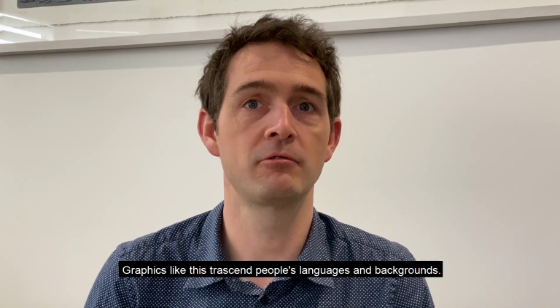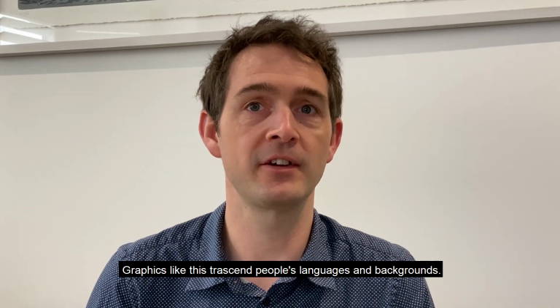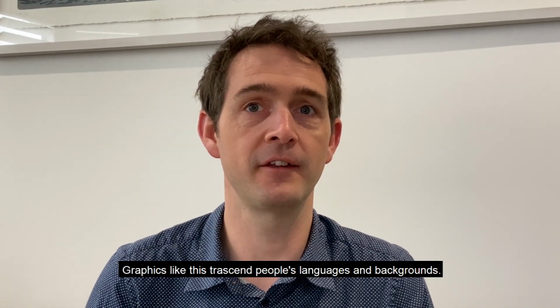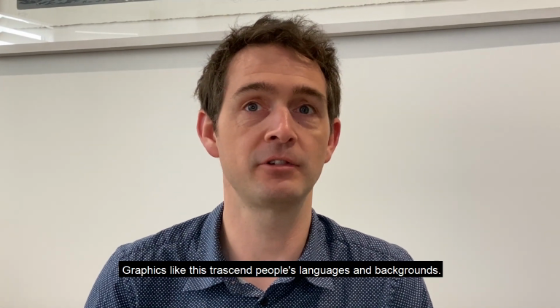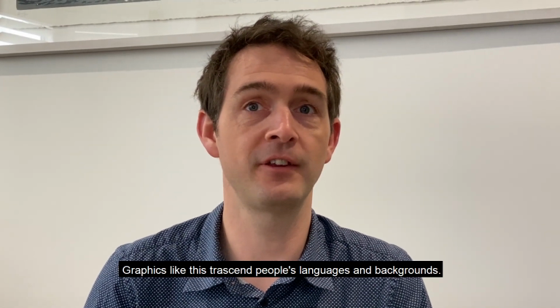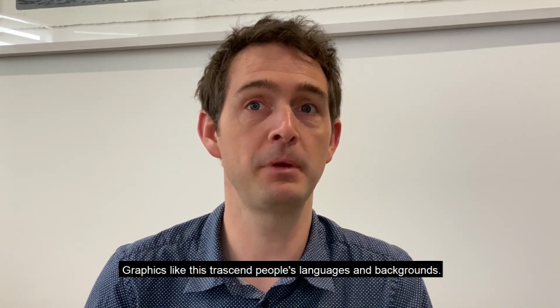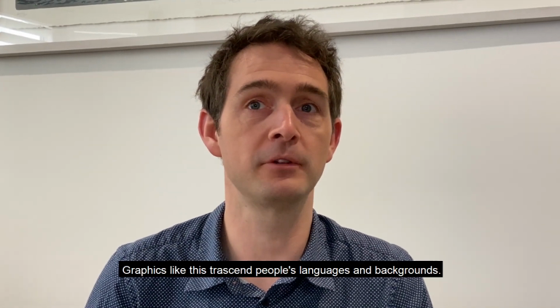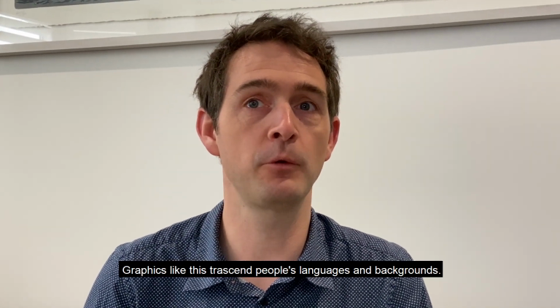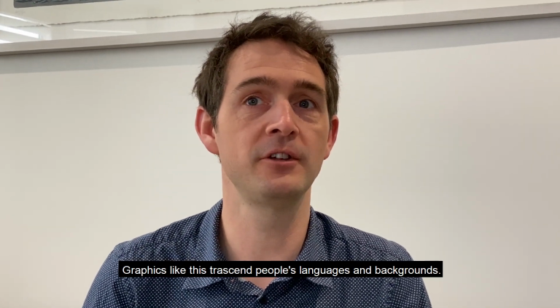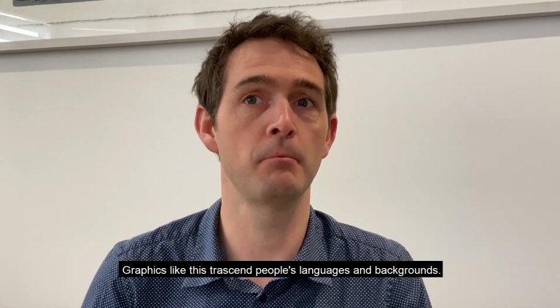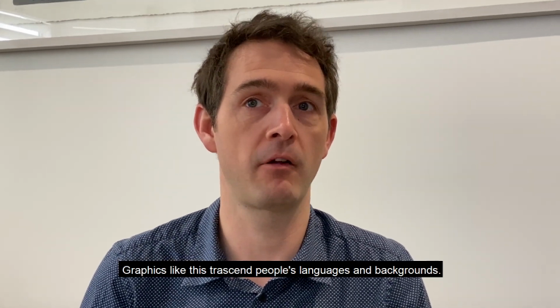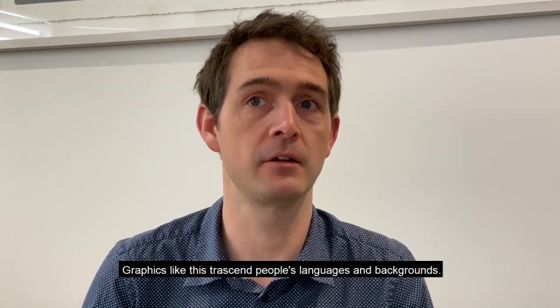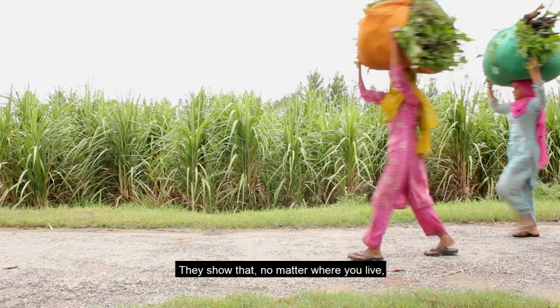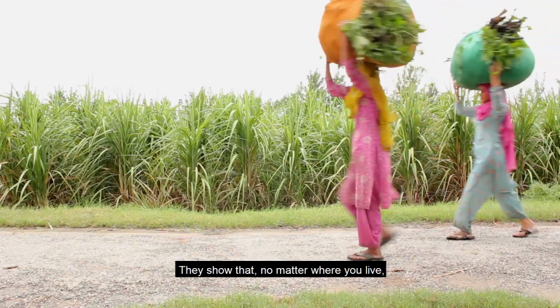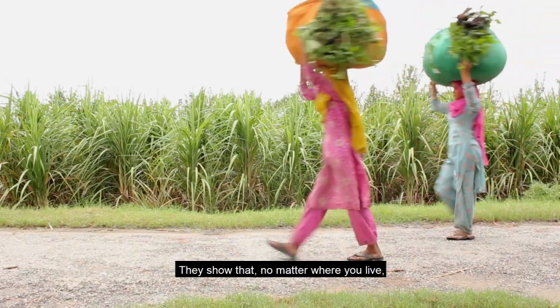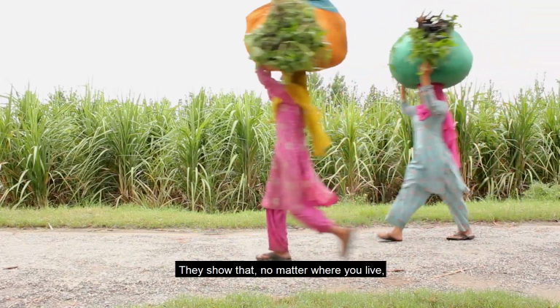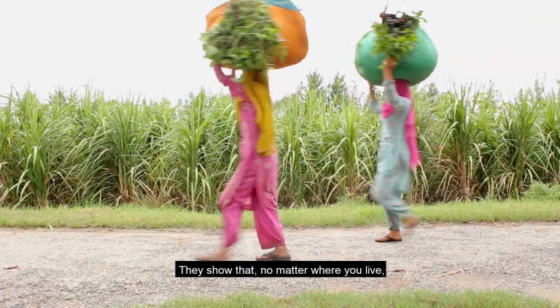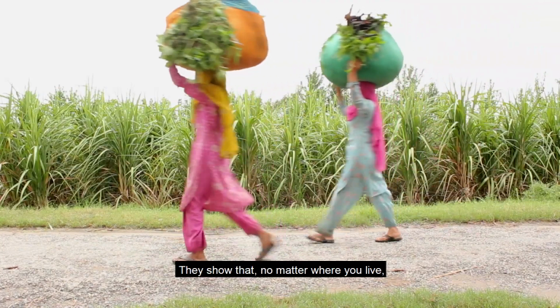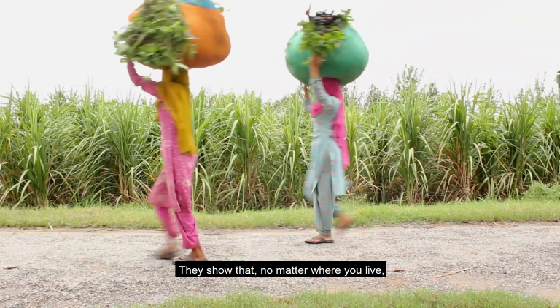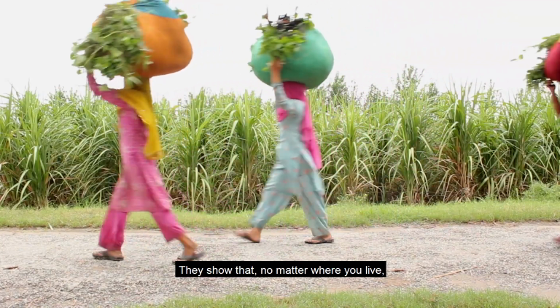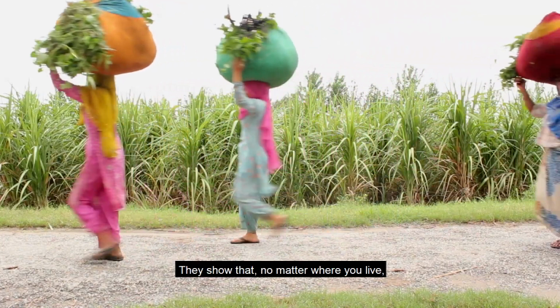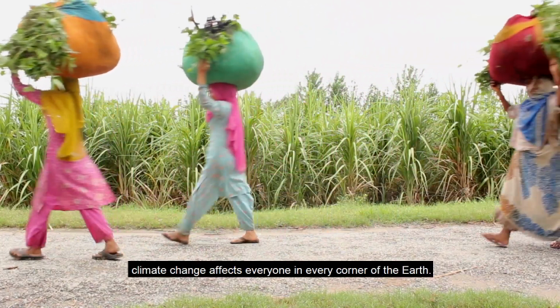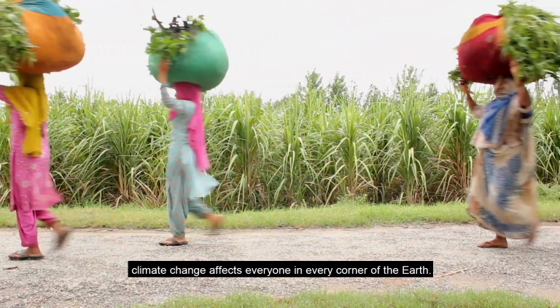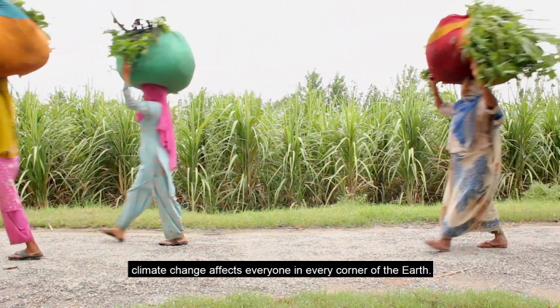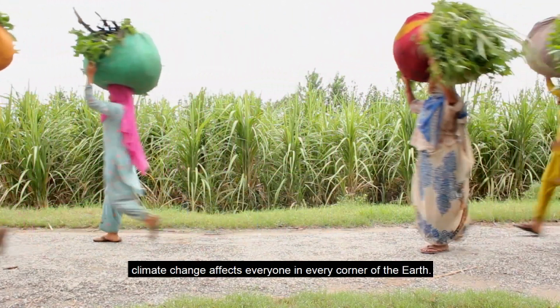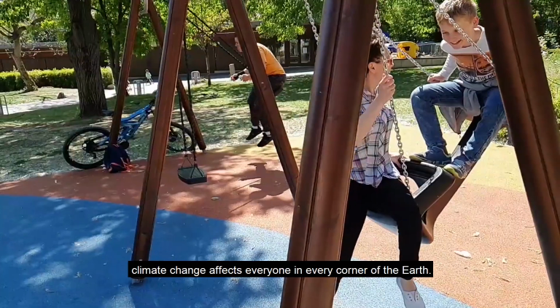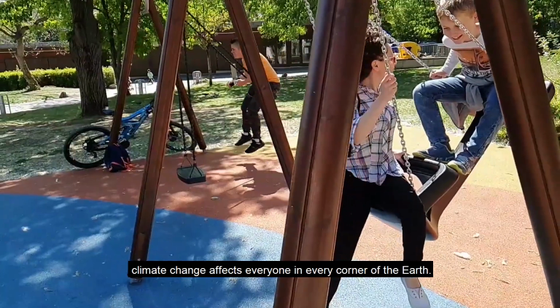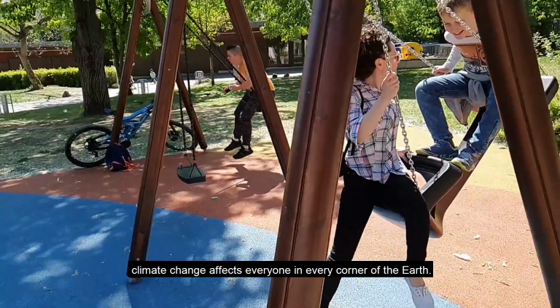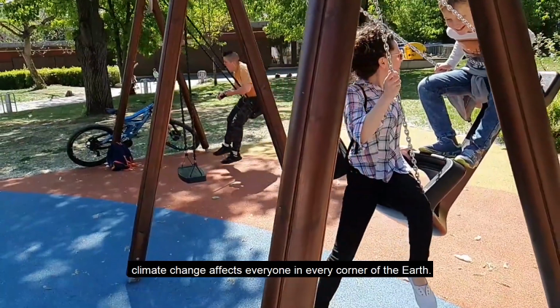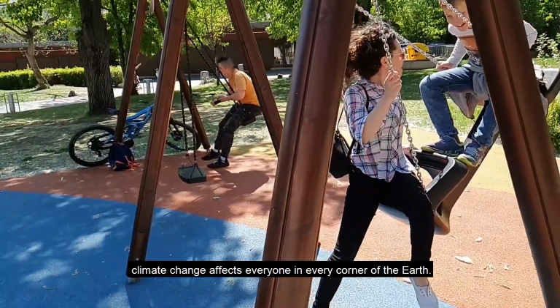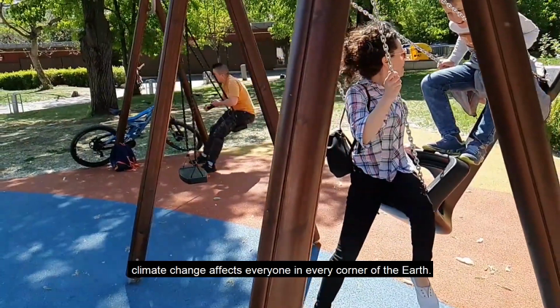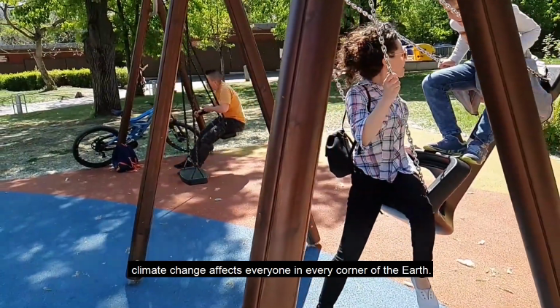Graphics like this transcend people's languages and background. They show that no matter where you live, climate change affects everyone in every corner of the earth.